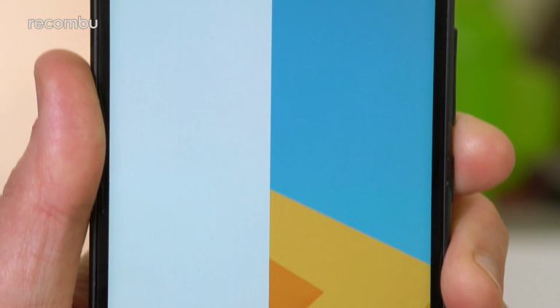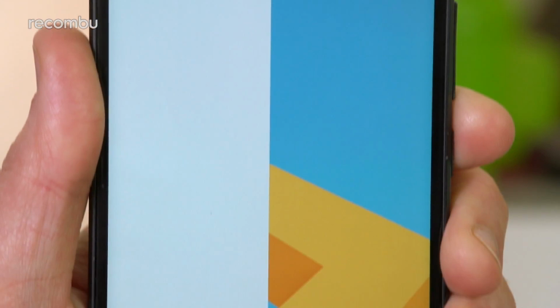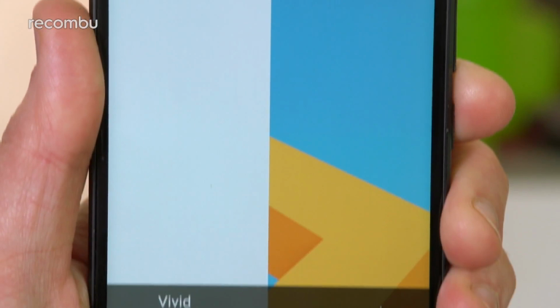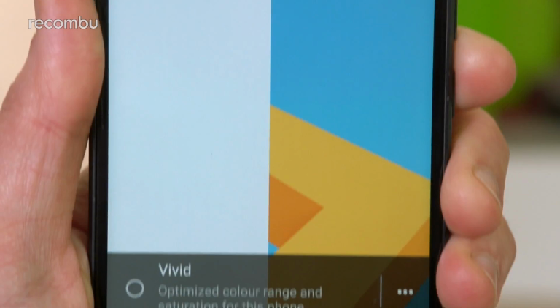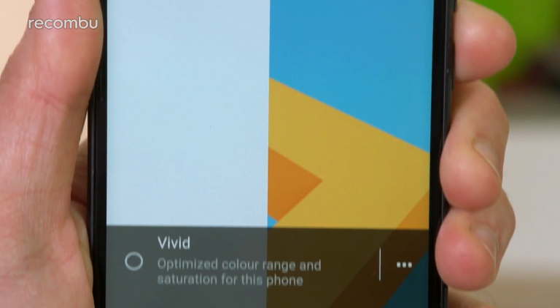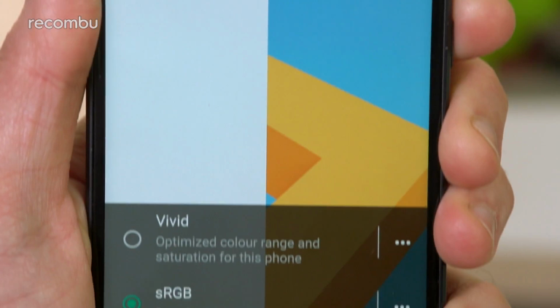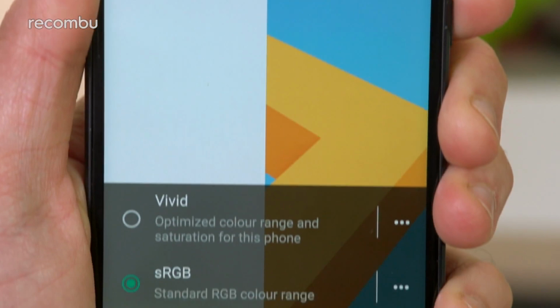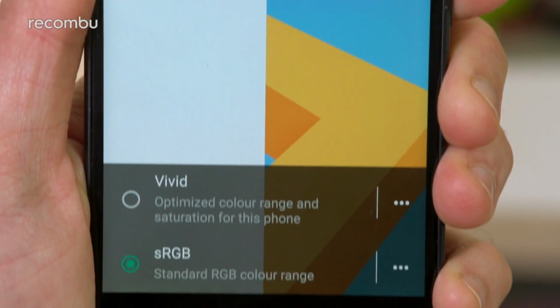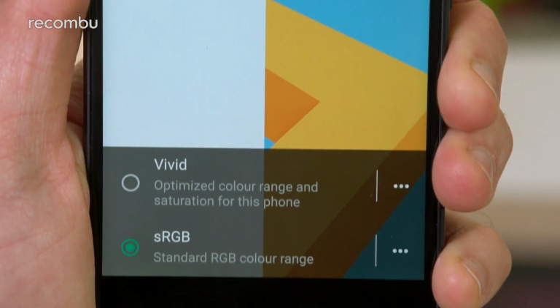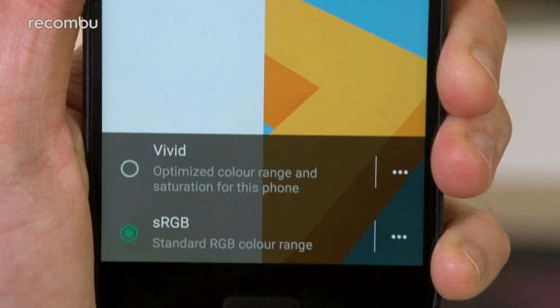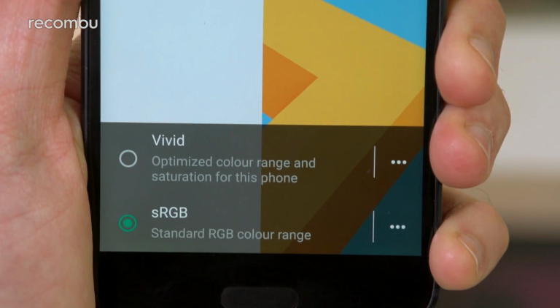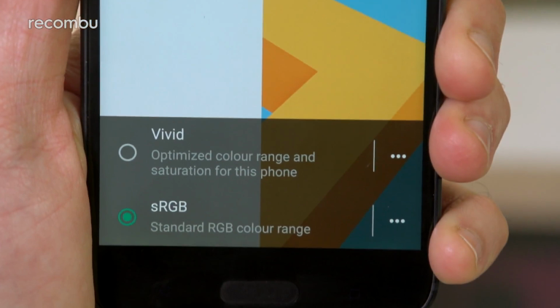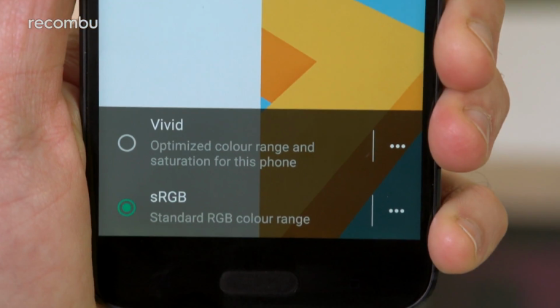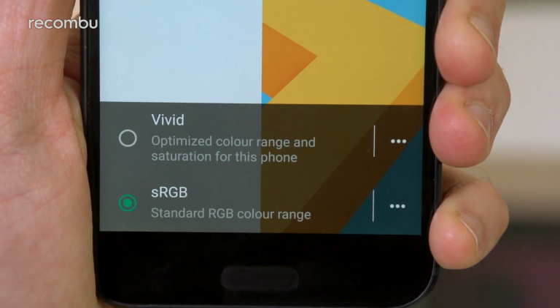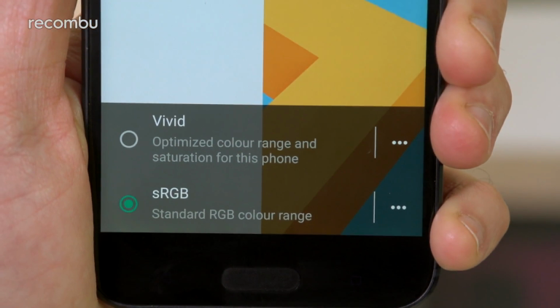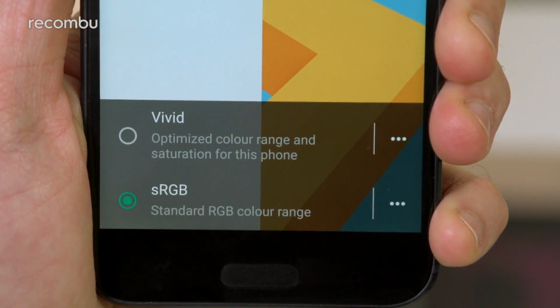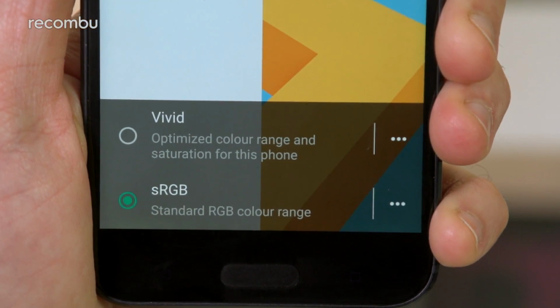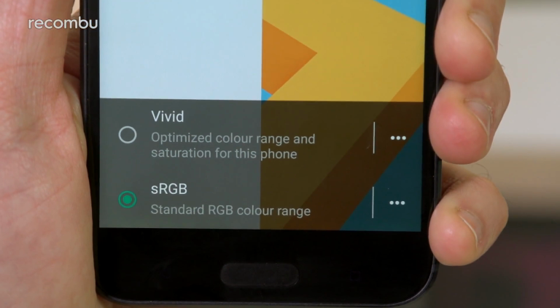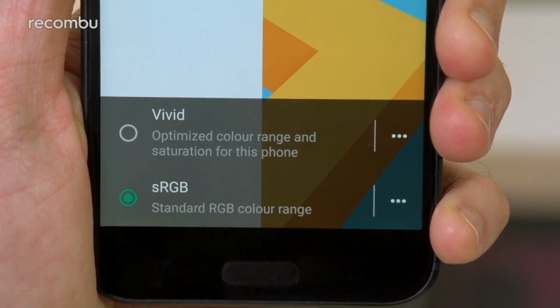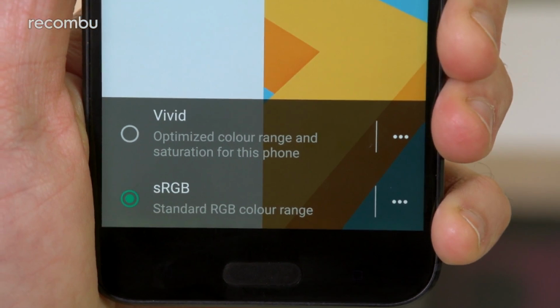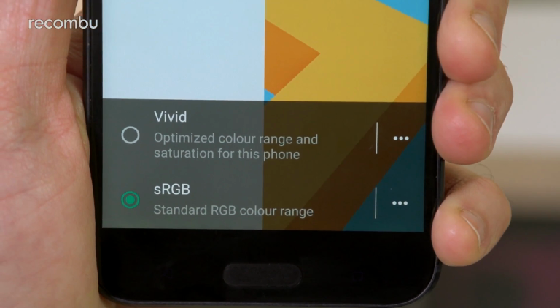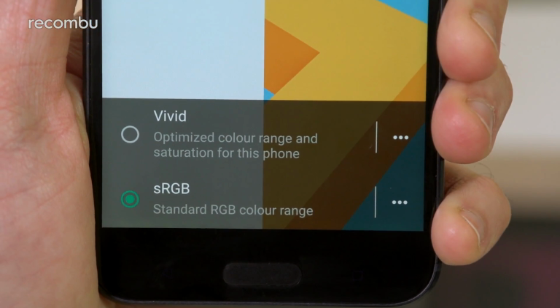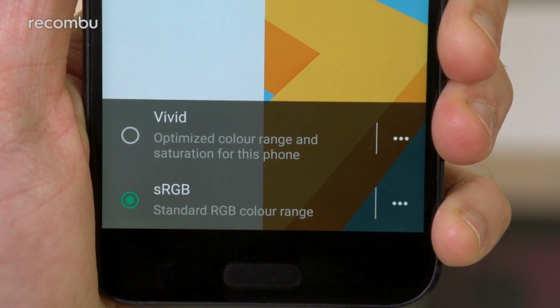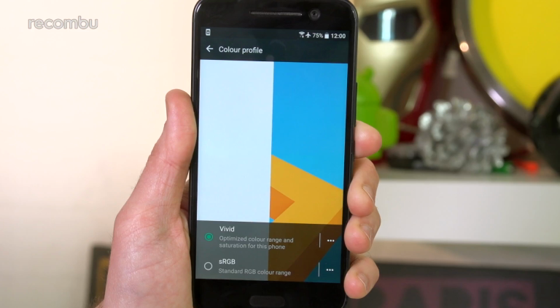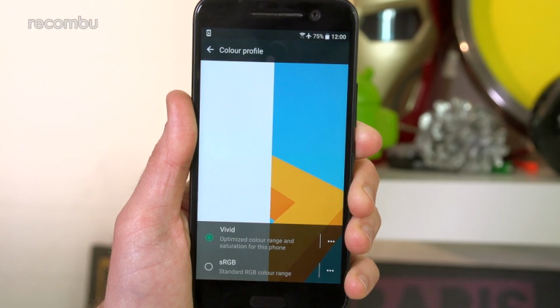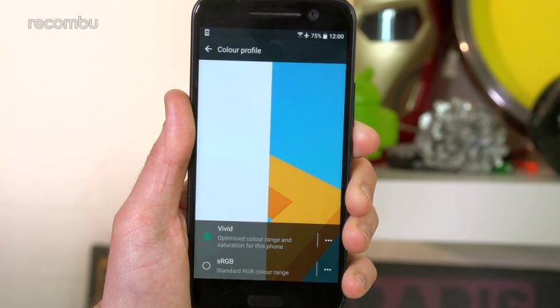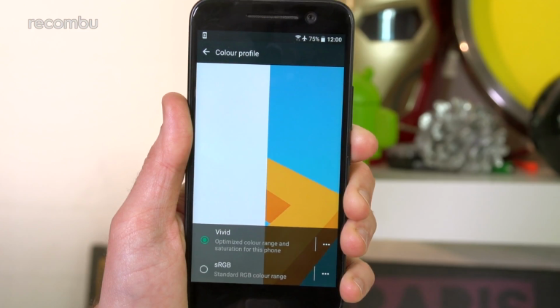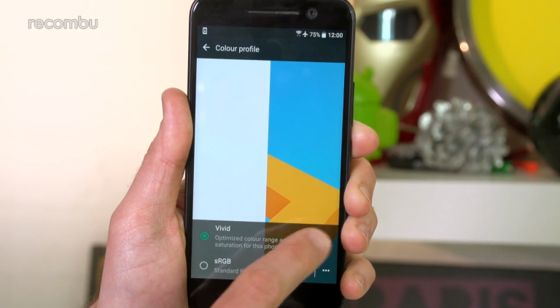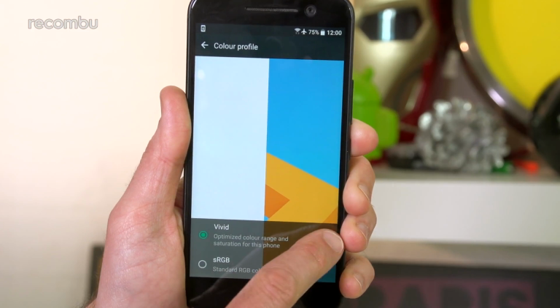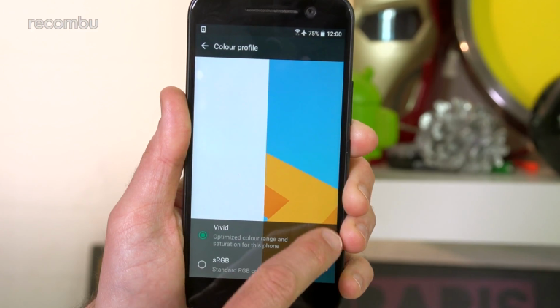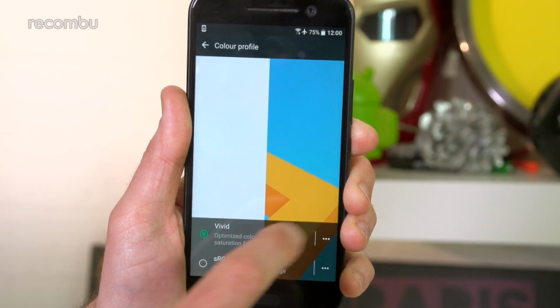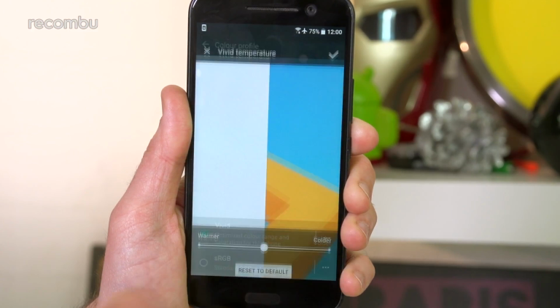Best of all, you get full manual control over the colour gamut and the warmth in HTC's display settings, so you can tweak the display to match your mood.